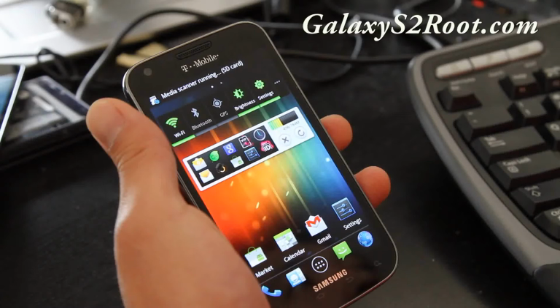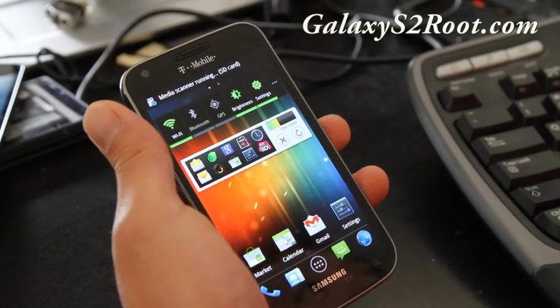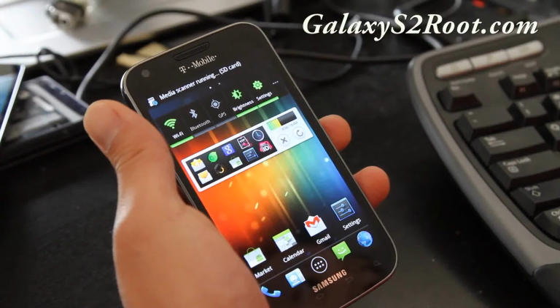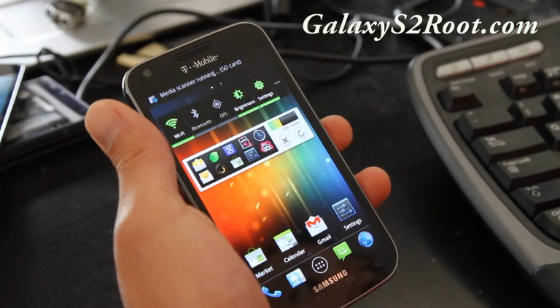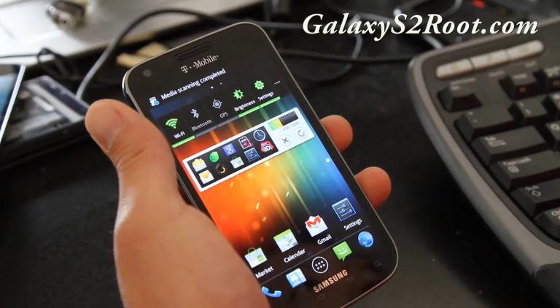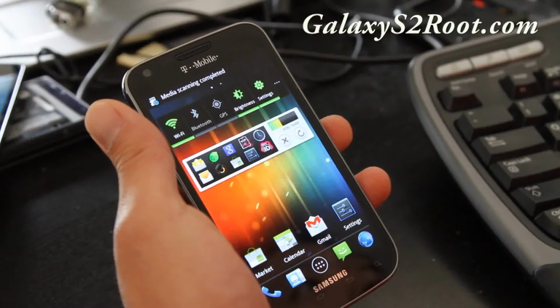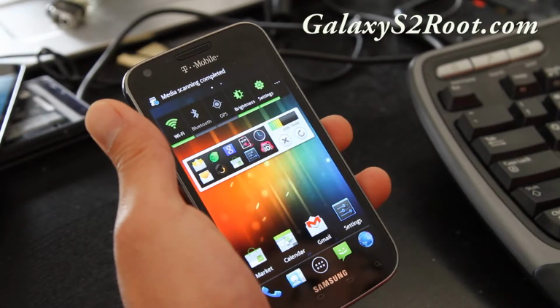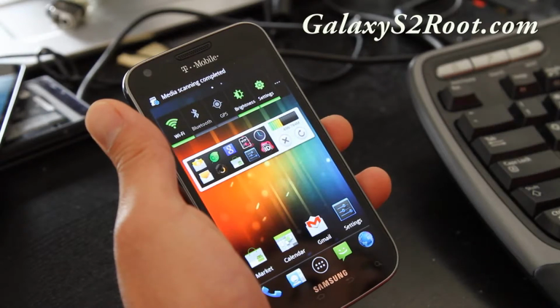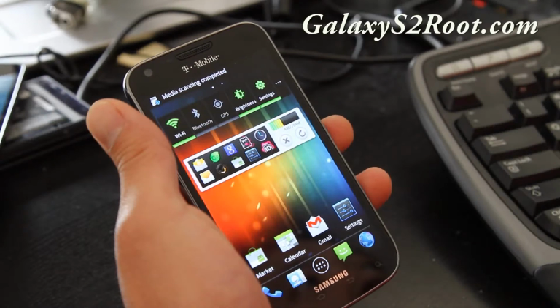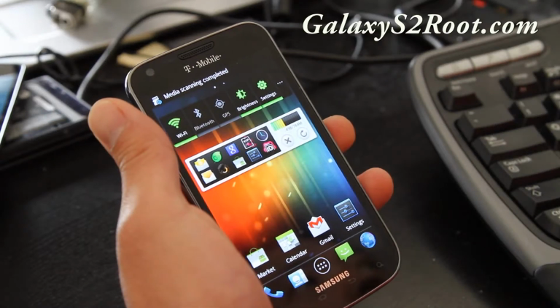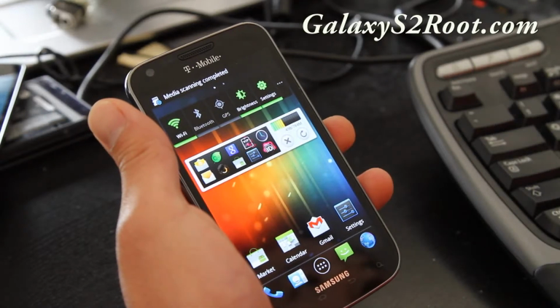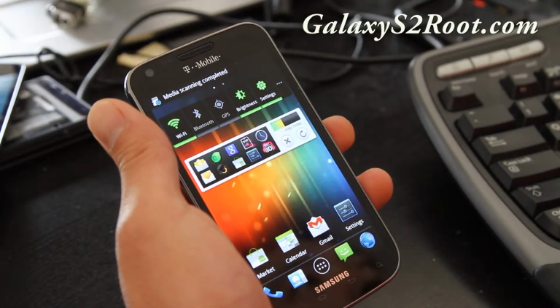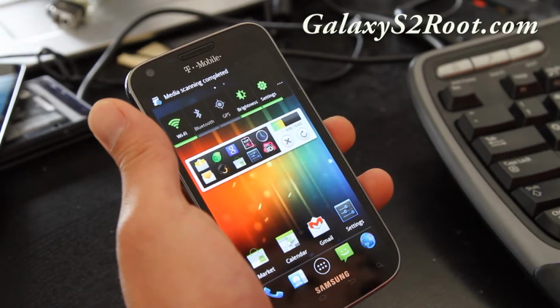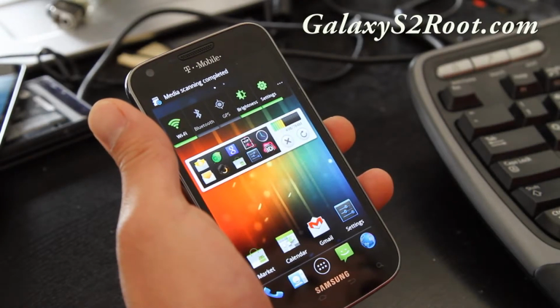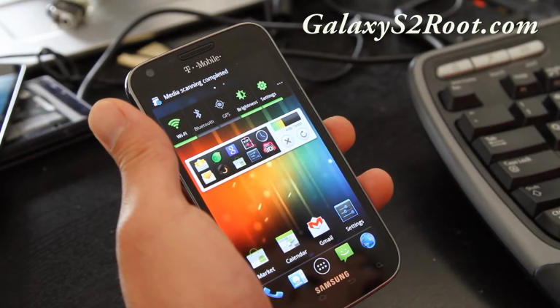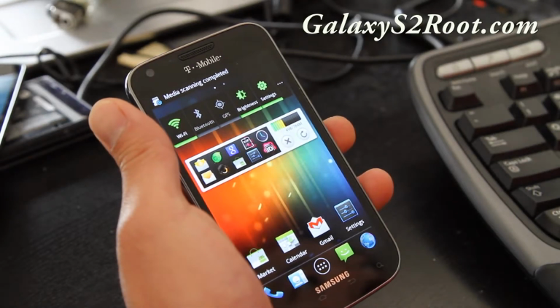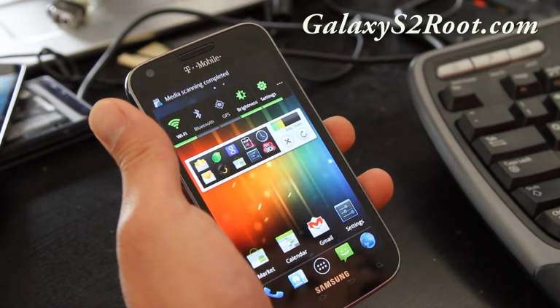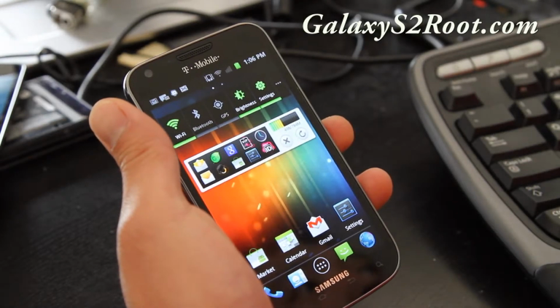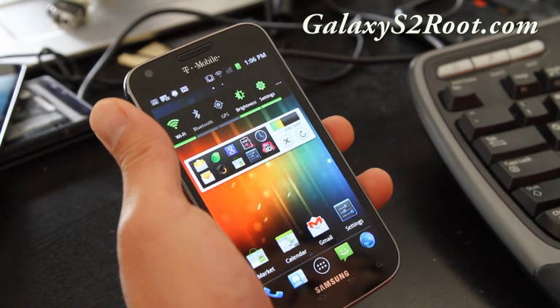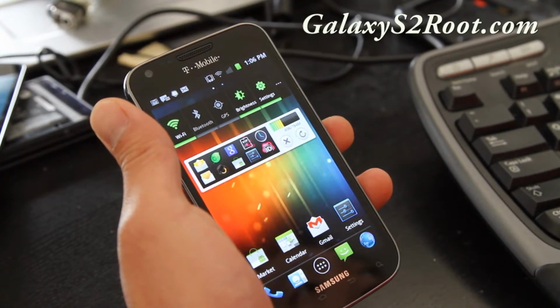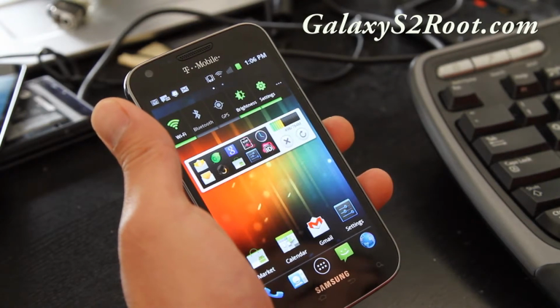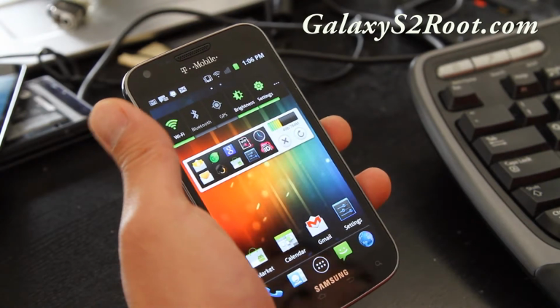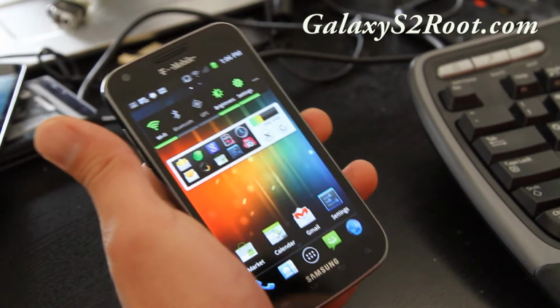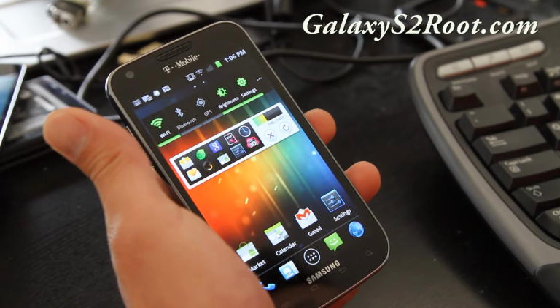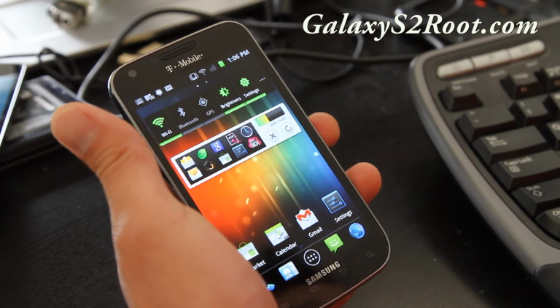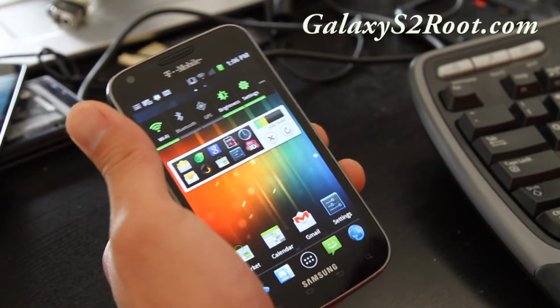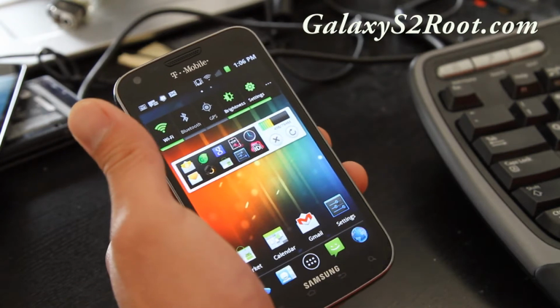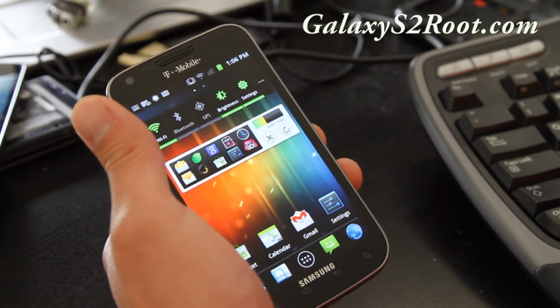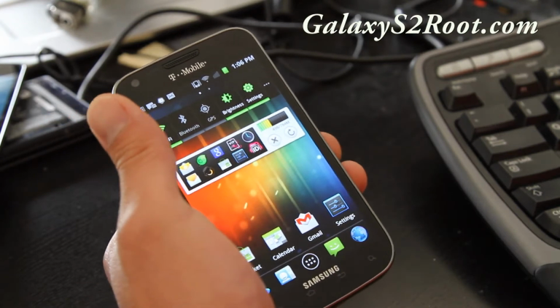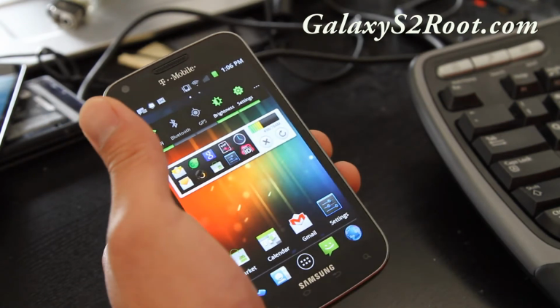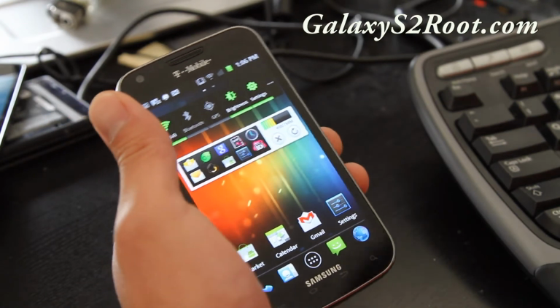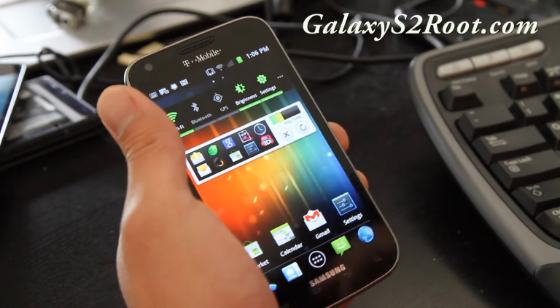Hi folks, this is Max from GalaxyS2Root.com. Today I'm going to show you how to backup your current ROM right after you root it.